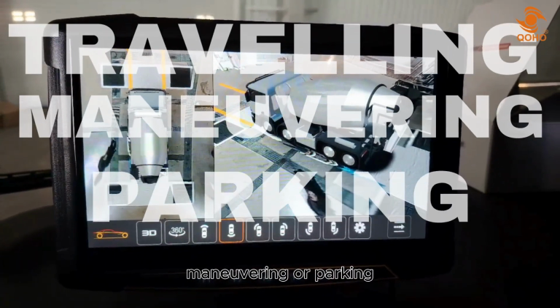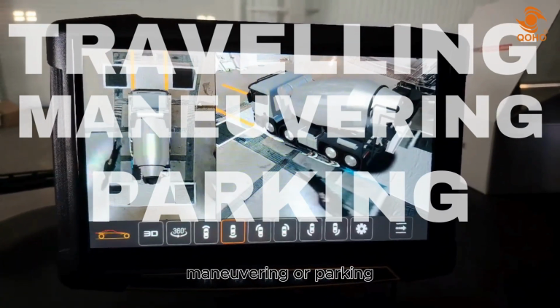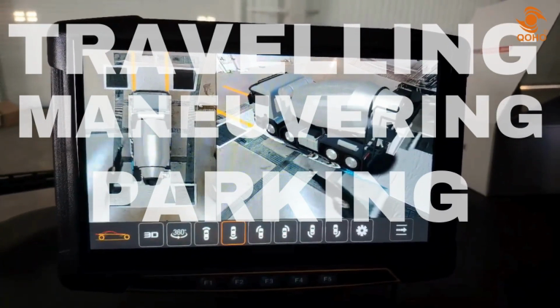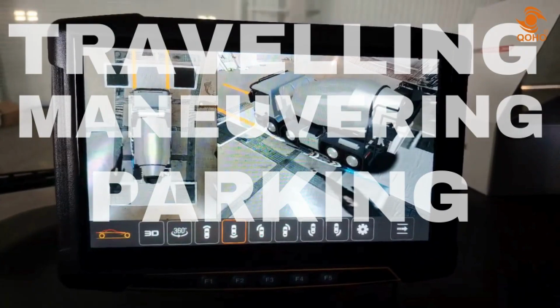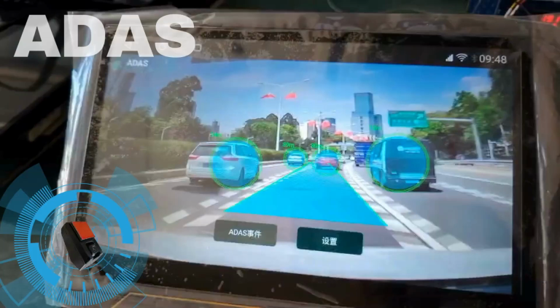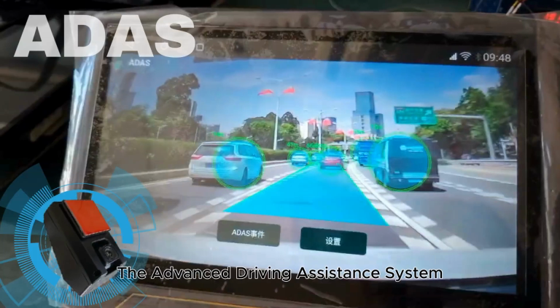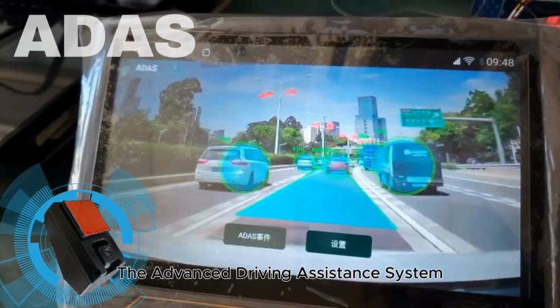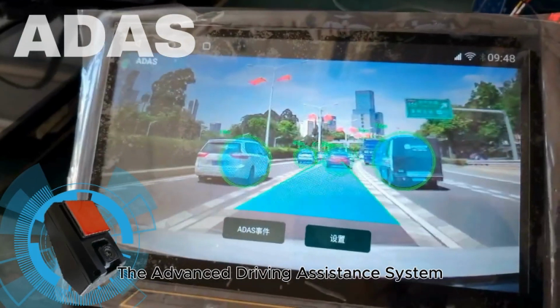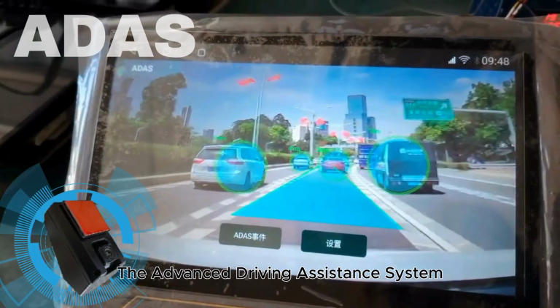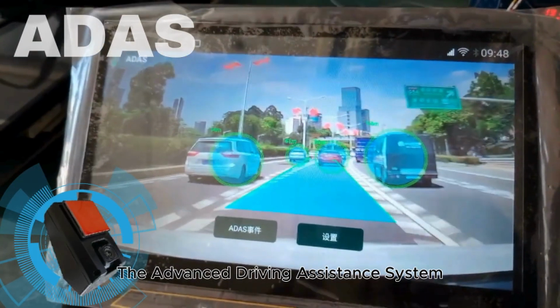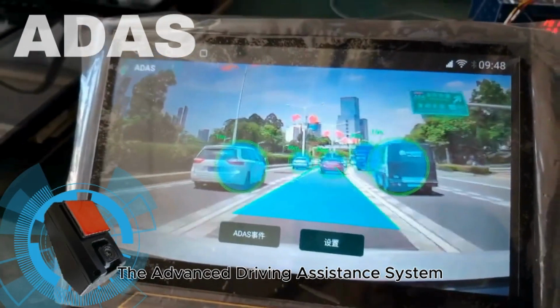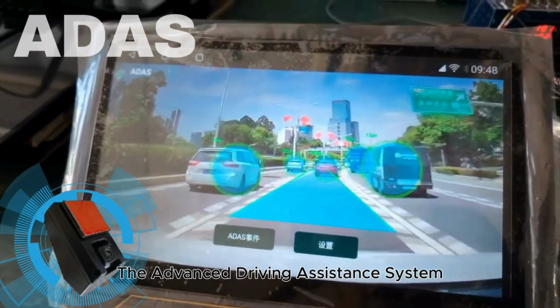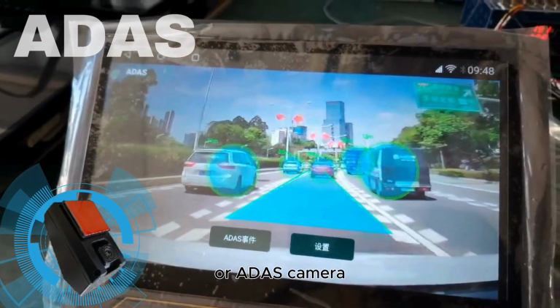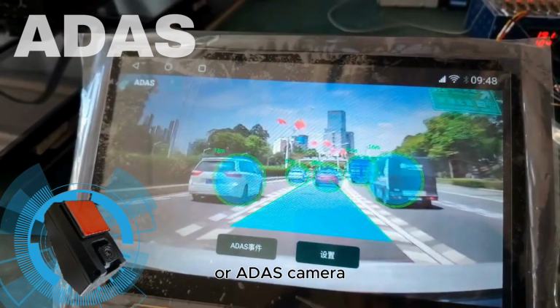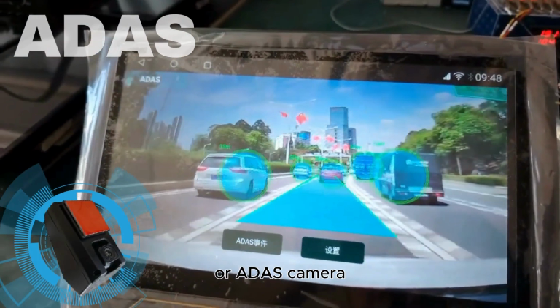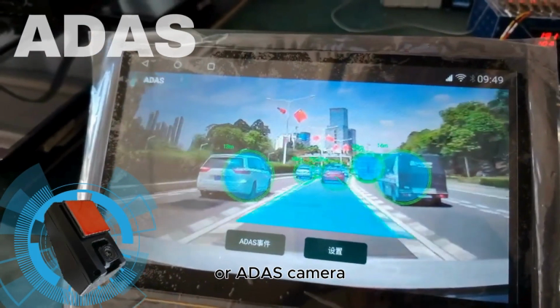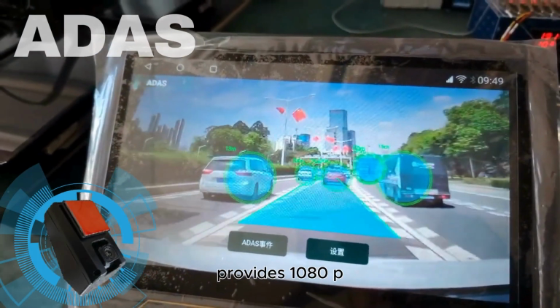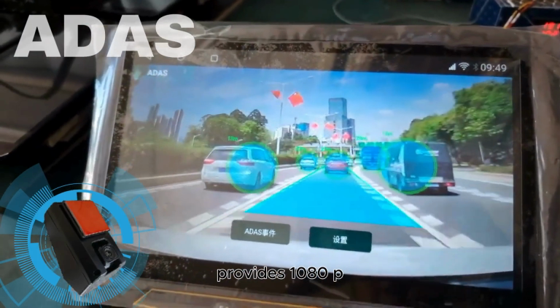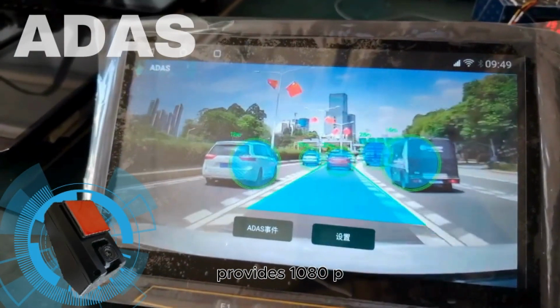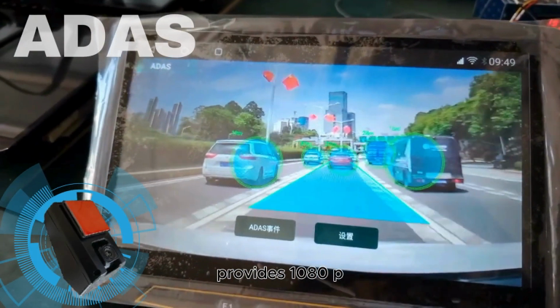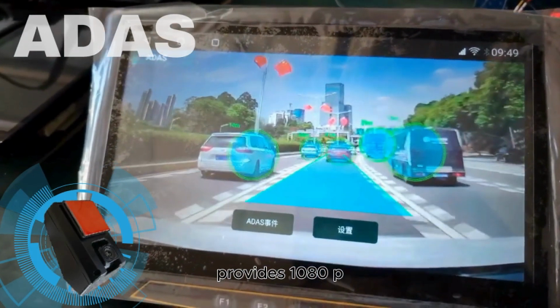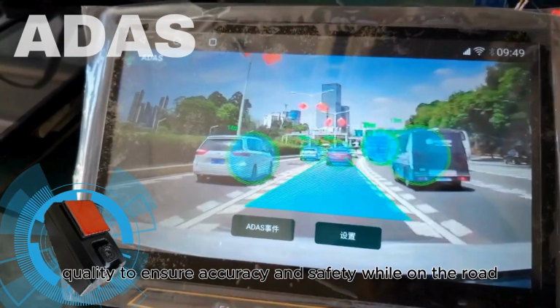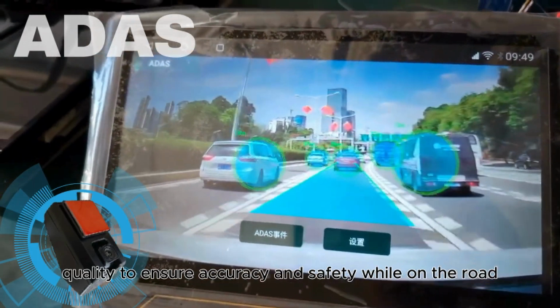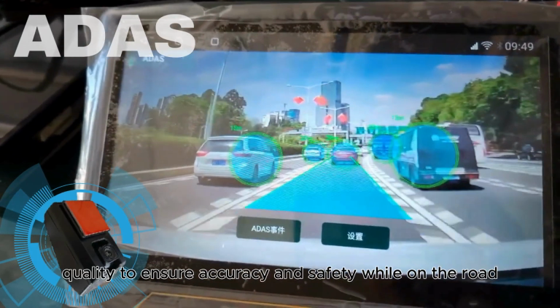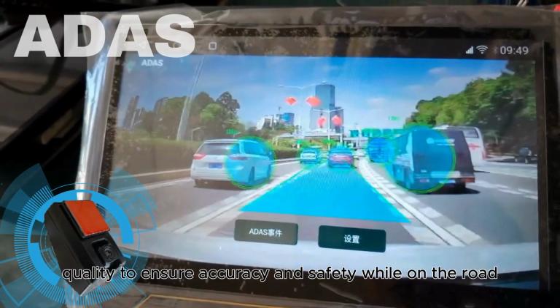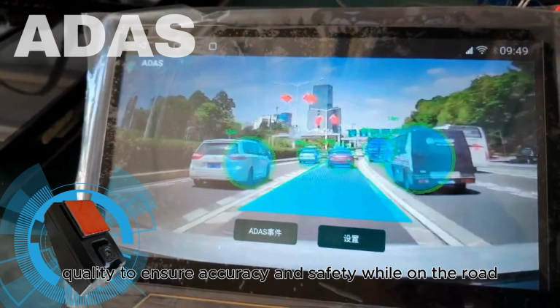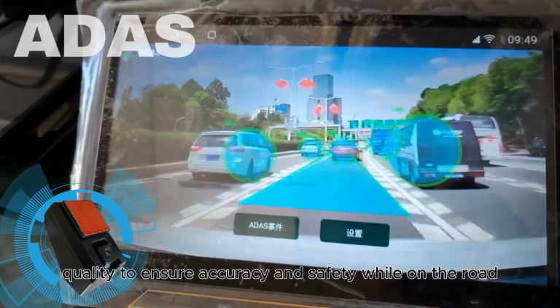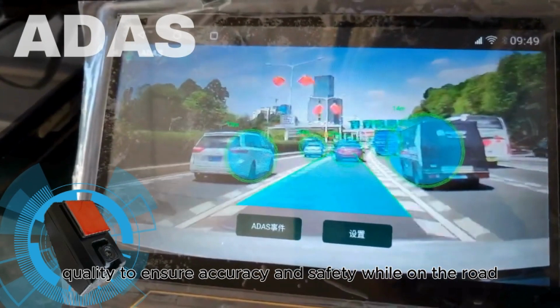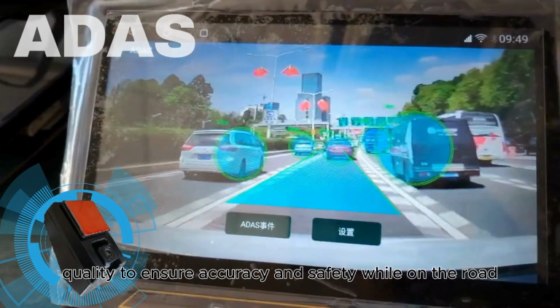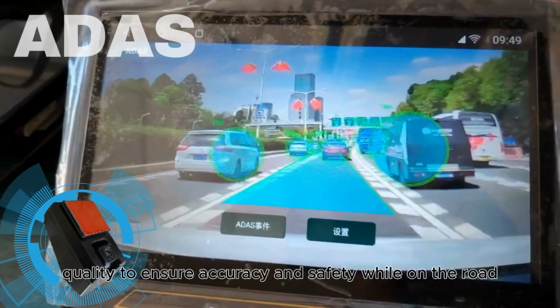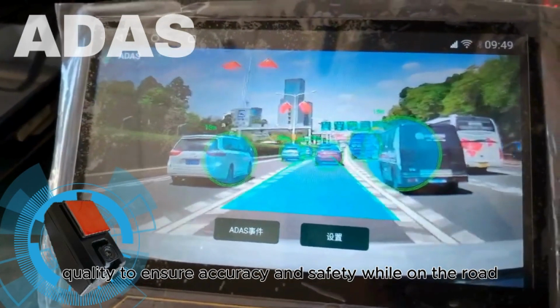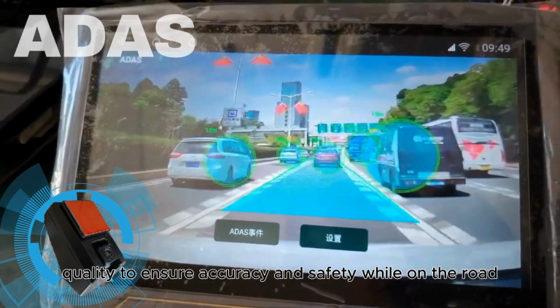The advanced driving assistance system, or ADAS camera, provides 1080p quality to ensure accuracy and safety while on the road.